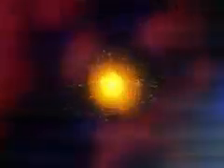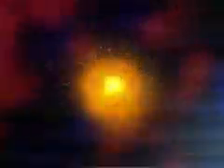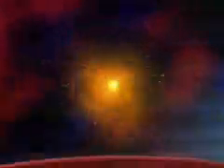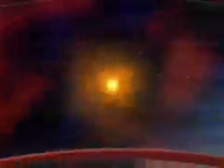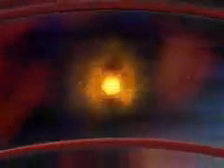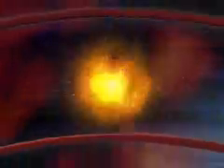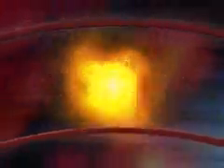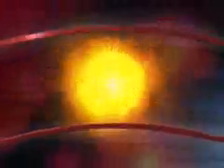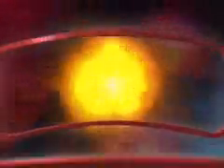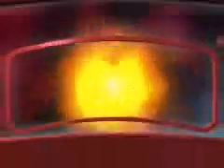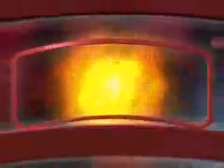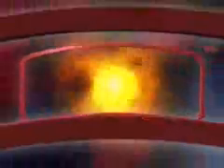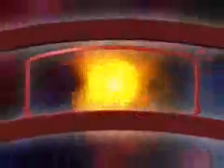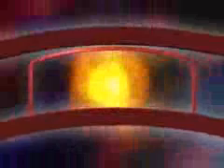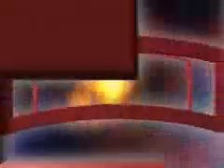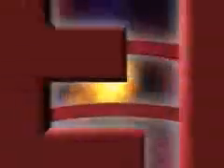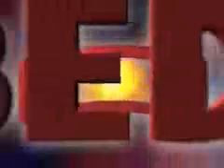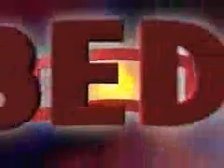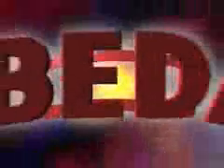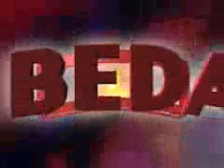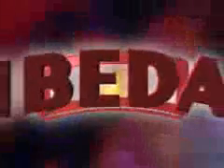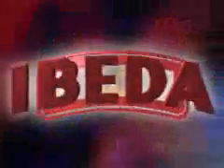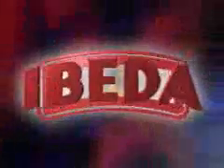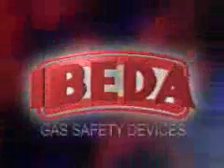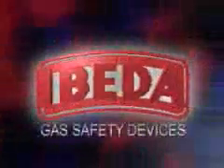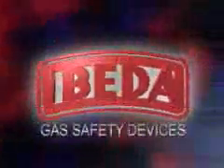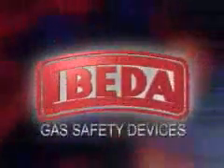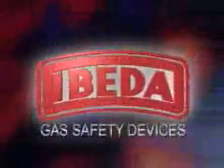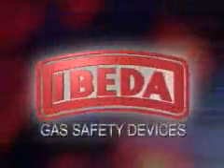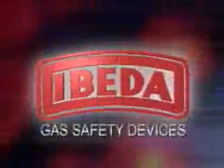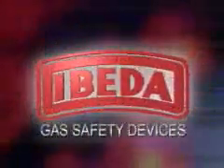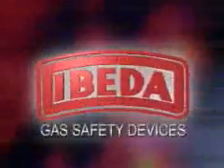Ebeda will not let you down. Ebeda — gas safety devices.